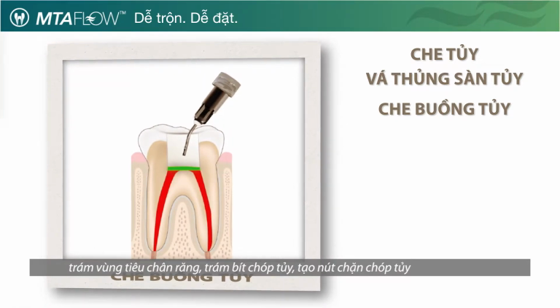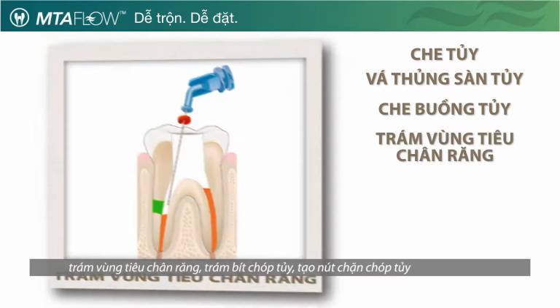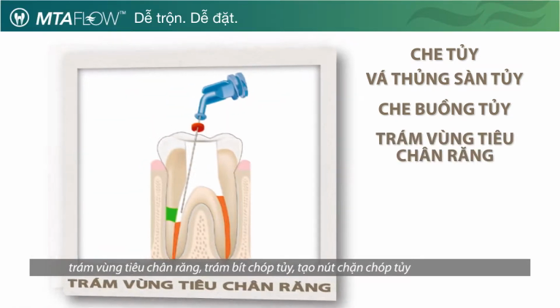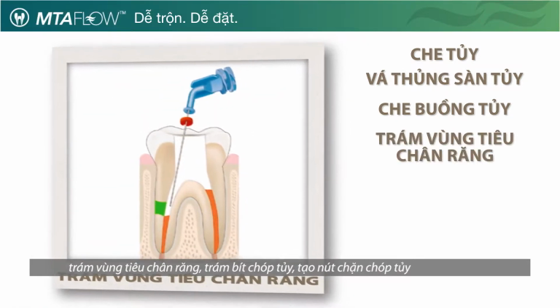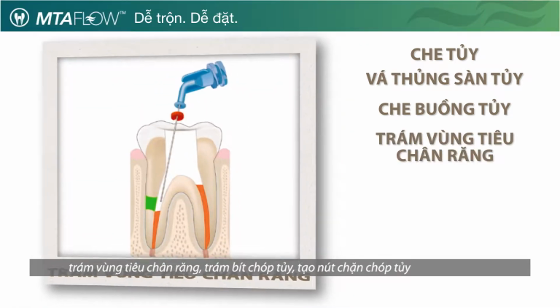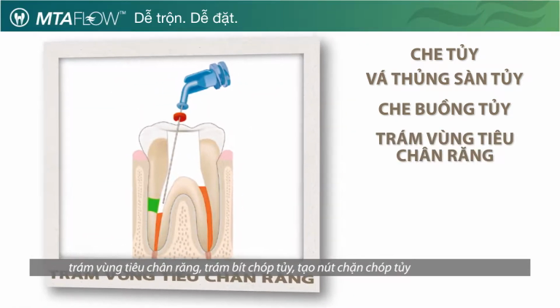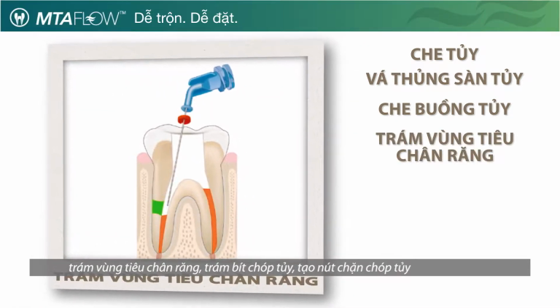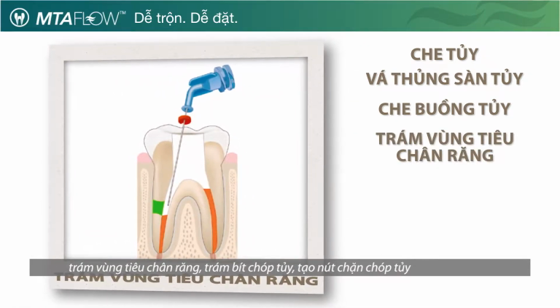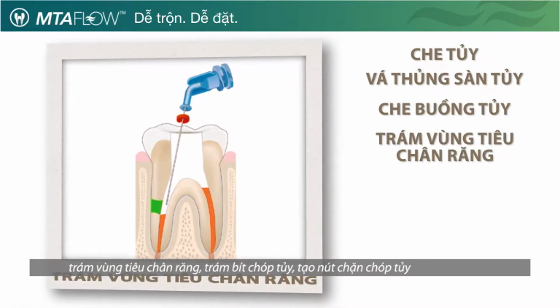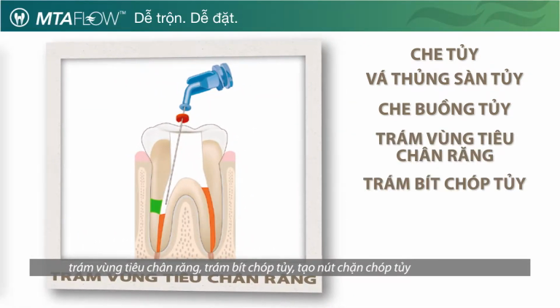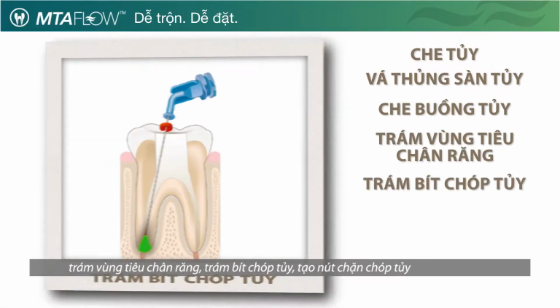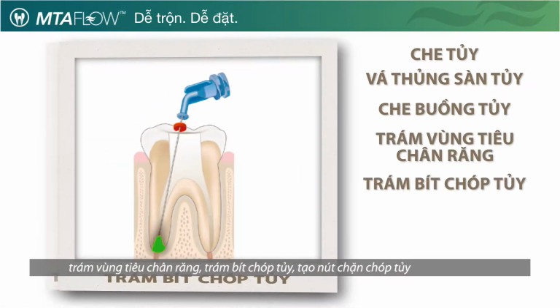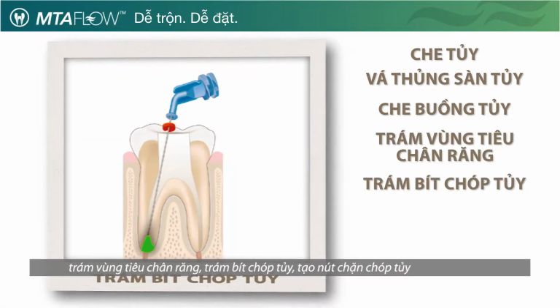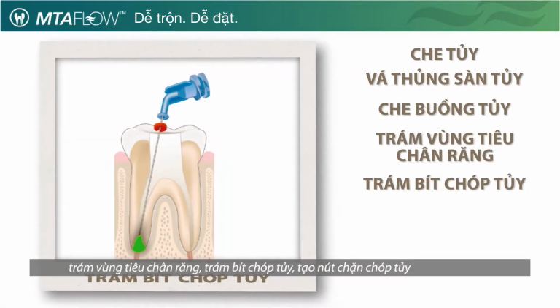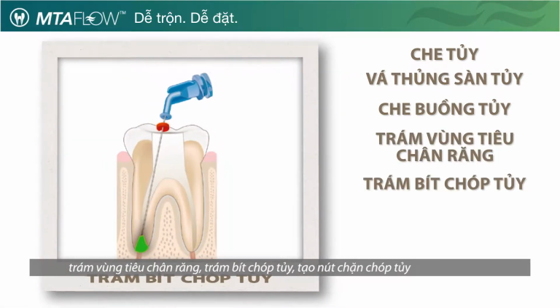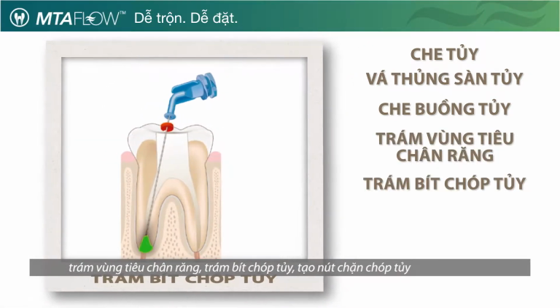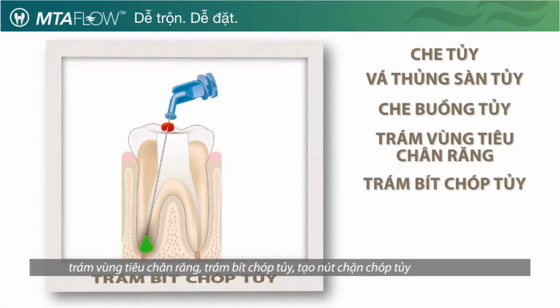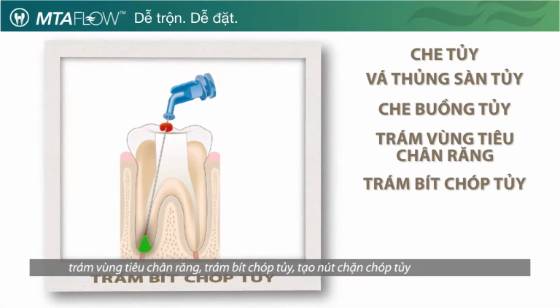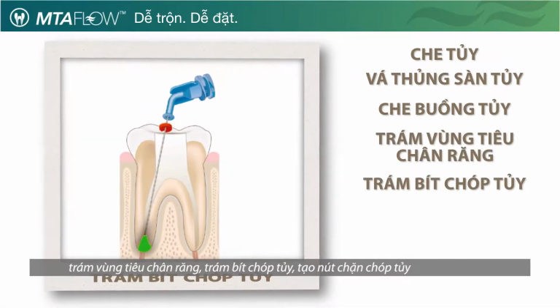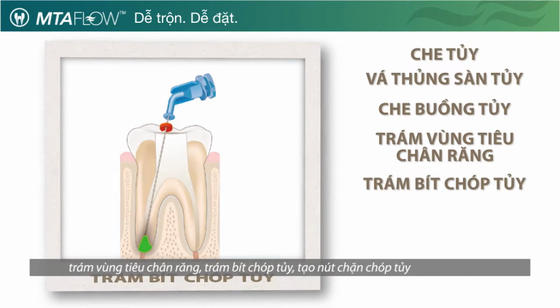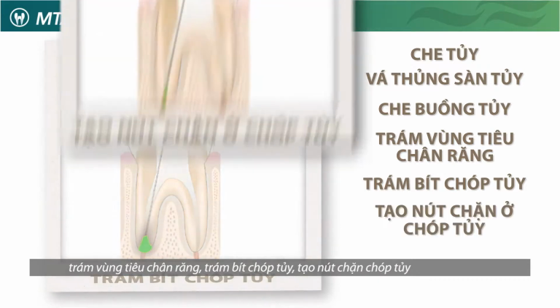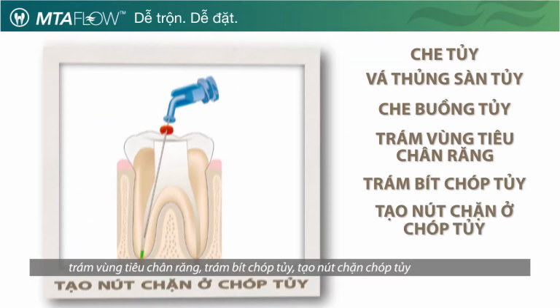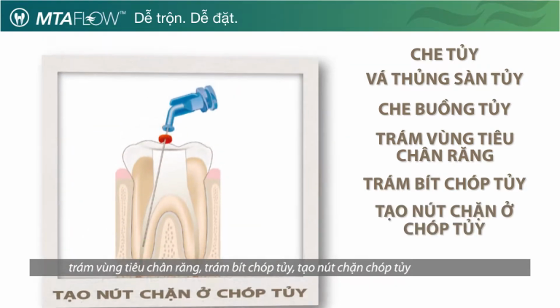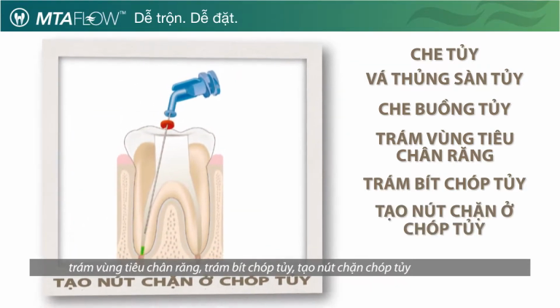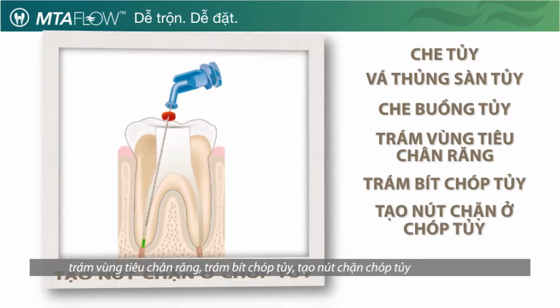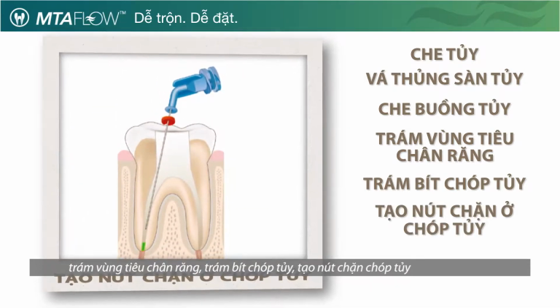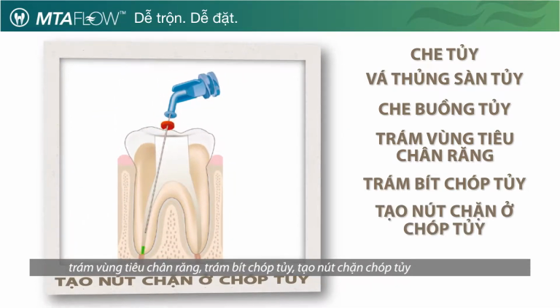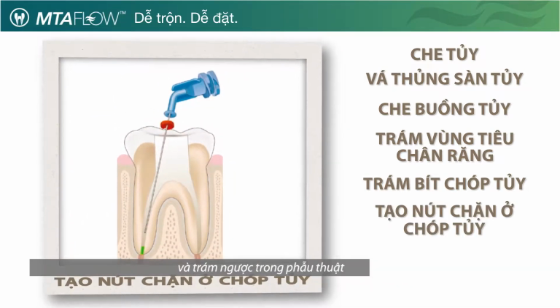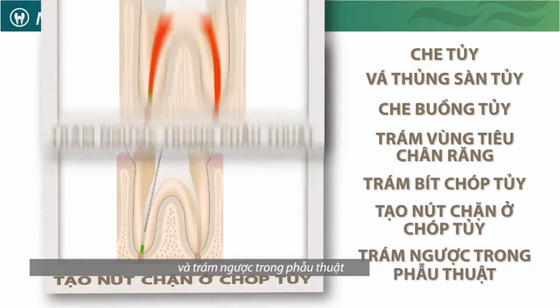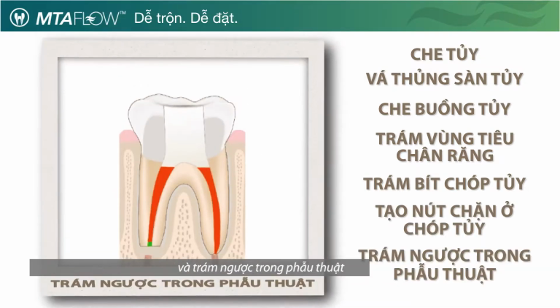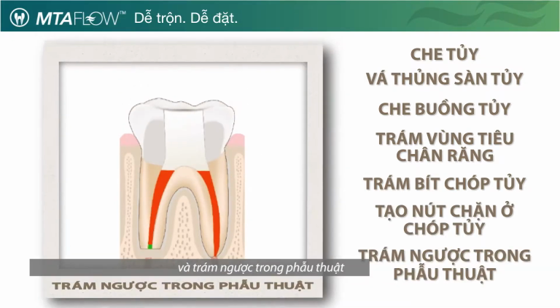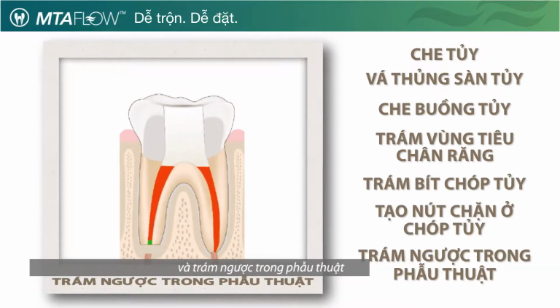MTA Flow is also indicated for resorption, apexification, apical plug, and root end filling.